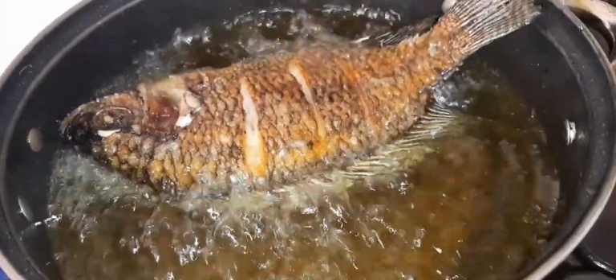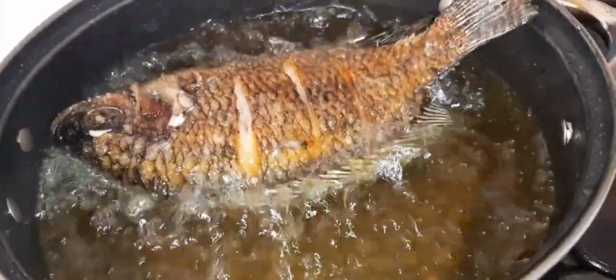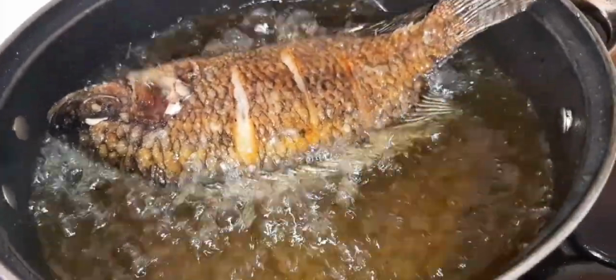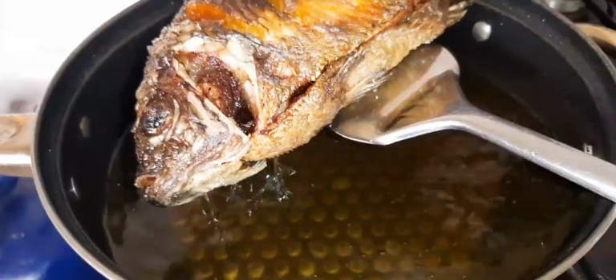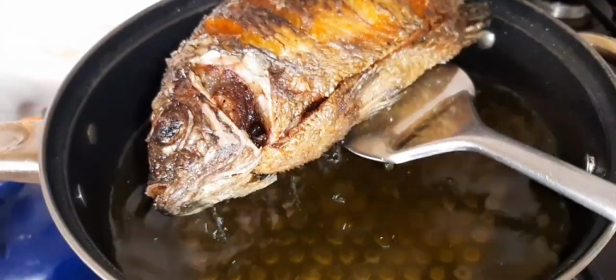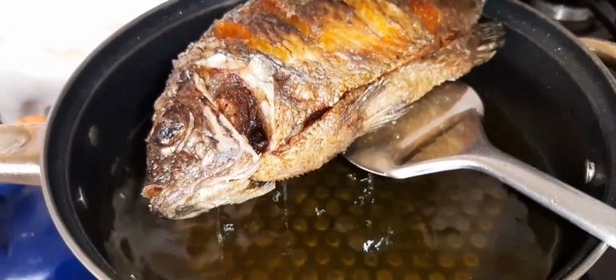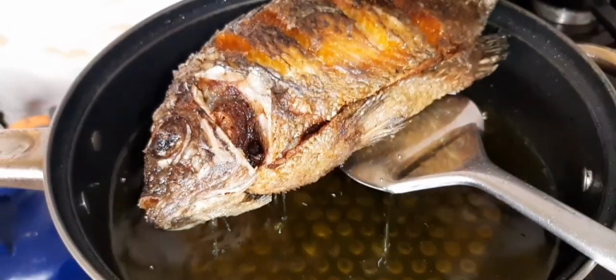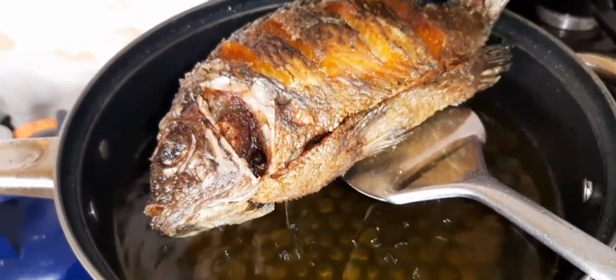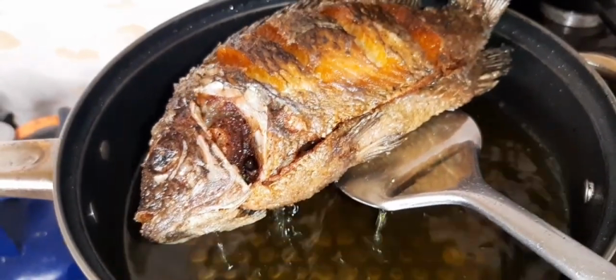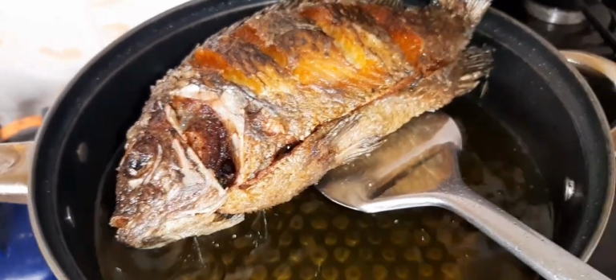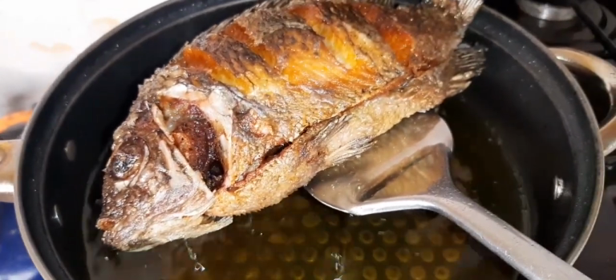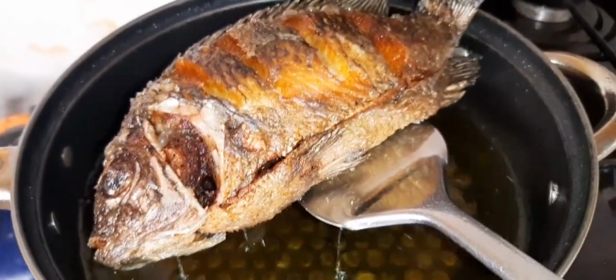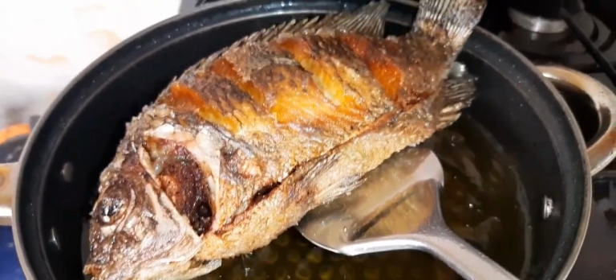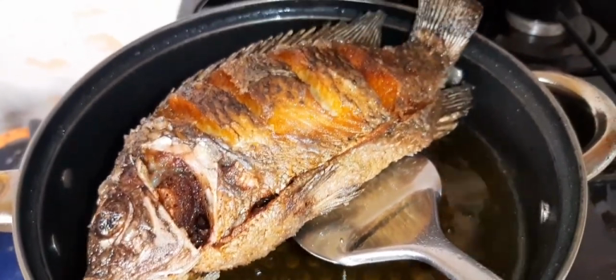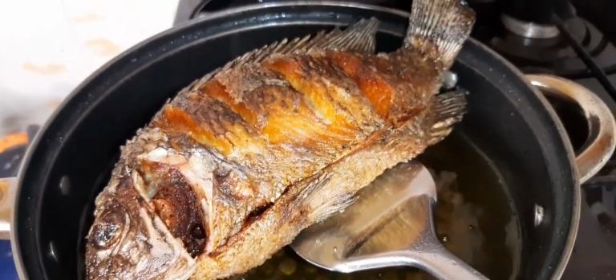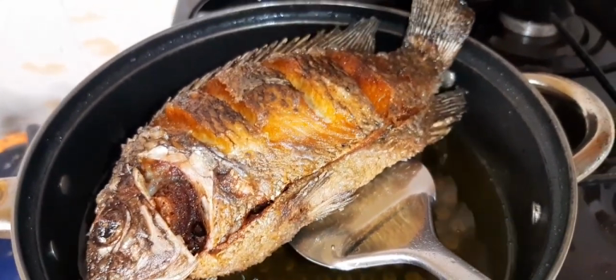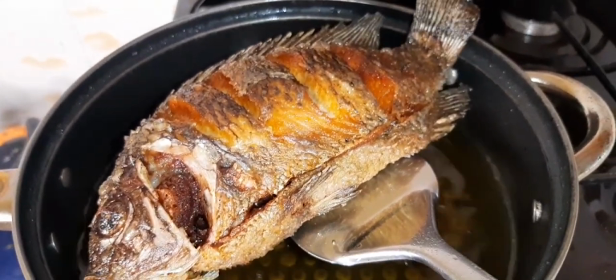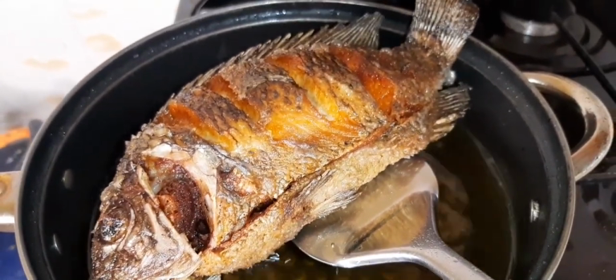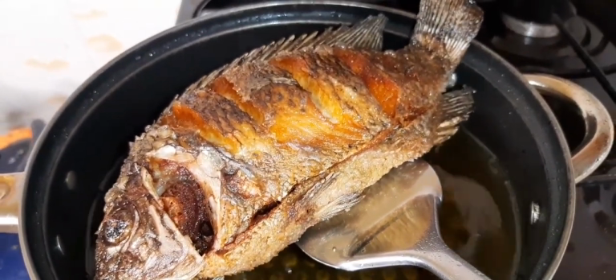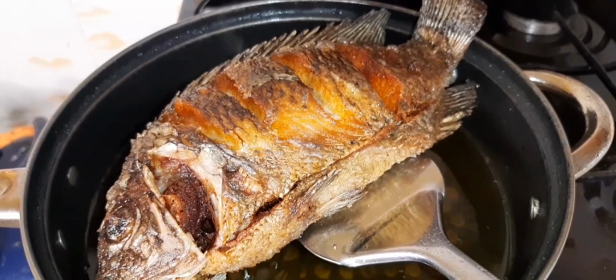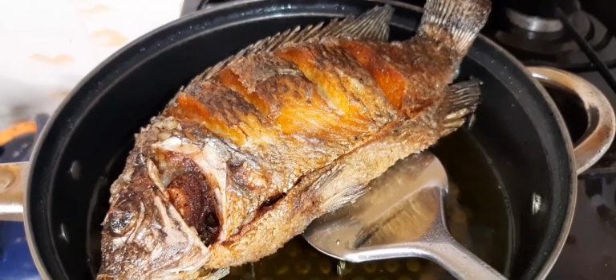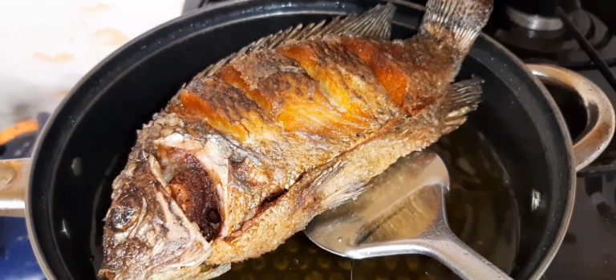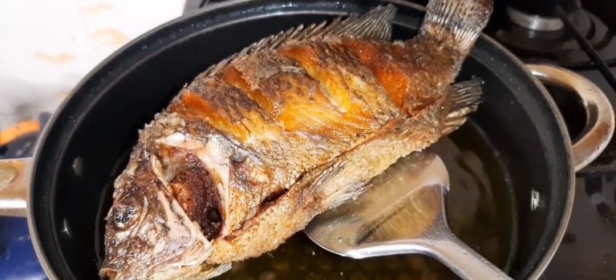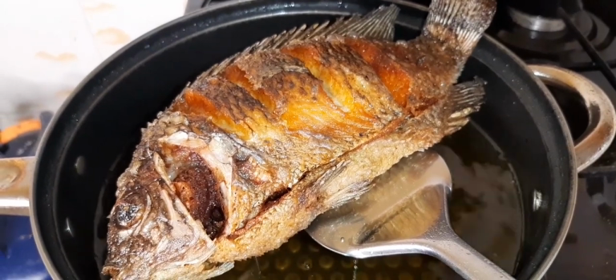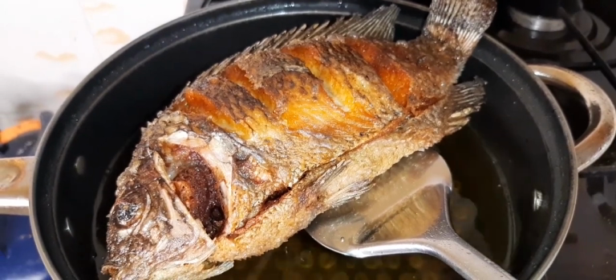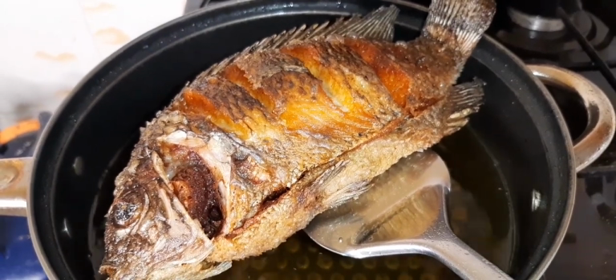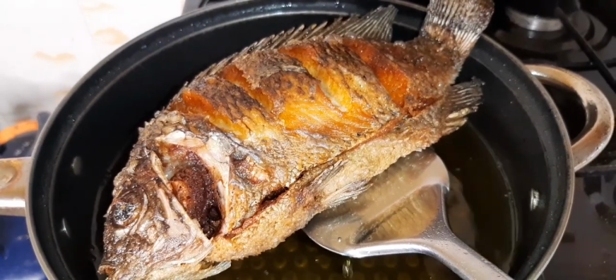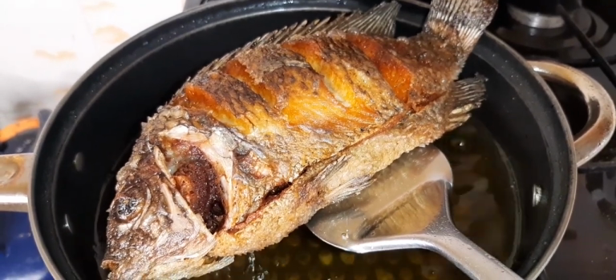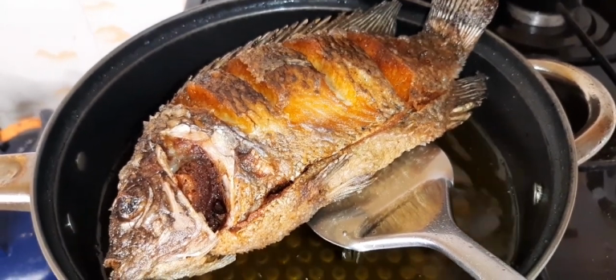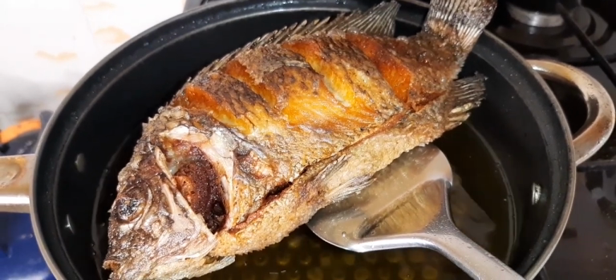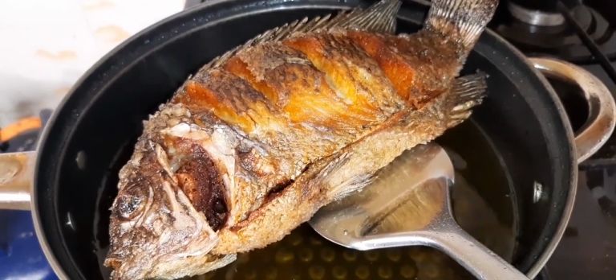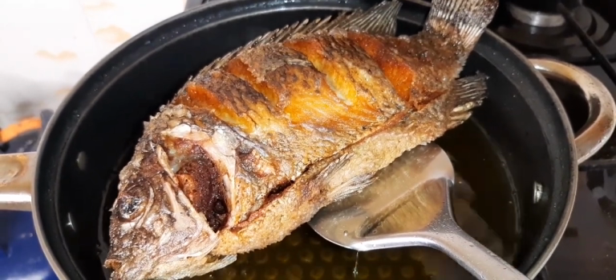After 15 minutes, our tilapia is now ready. You can serve it with garlic fries or rice.